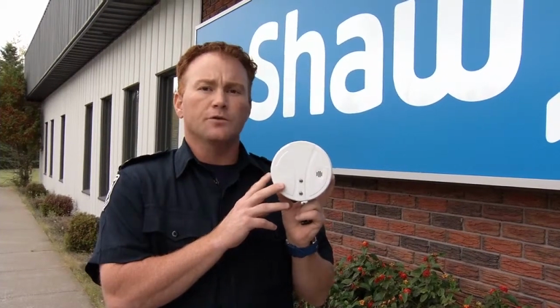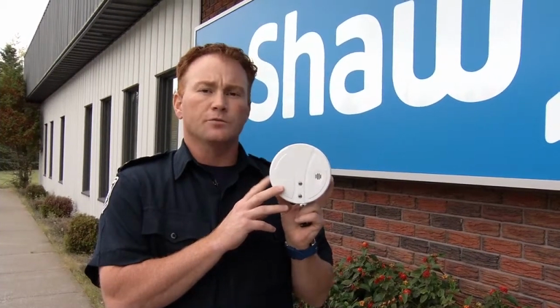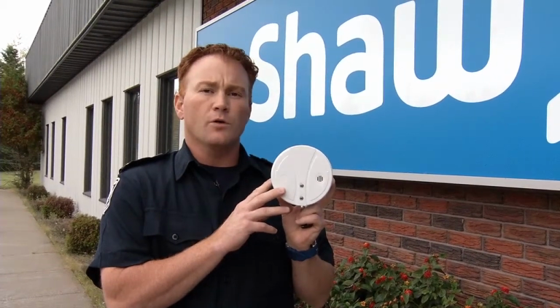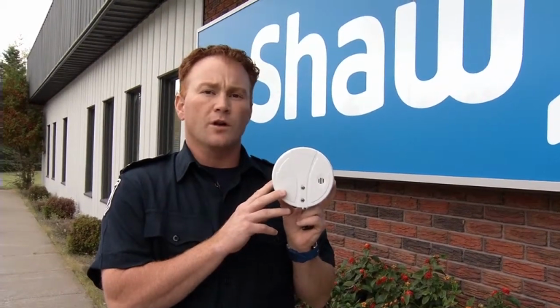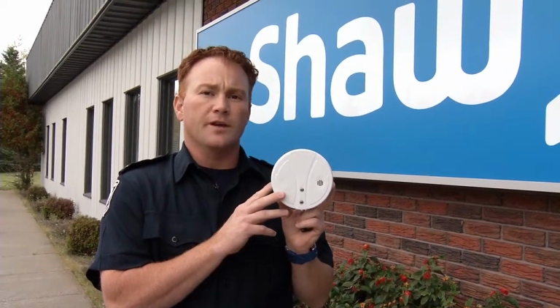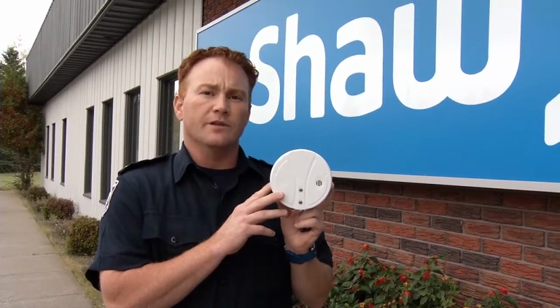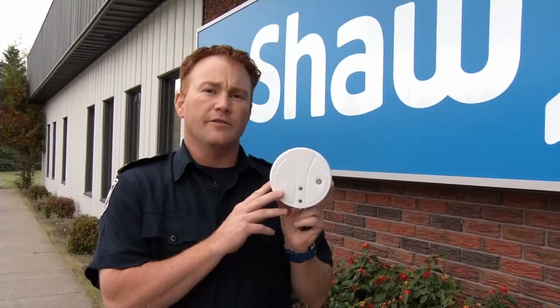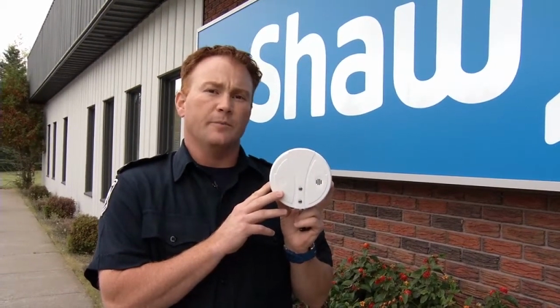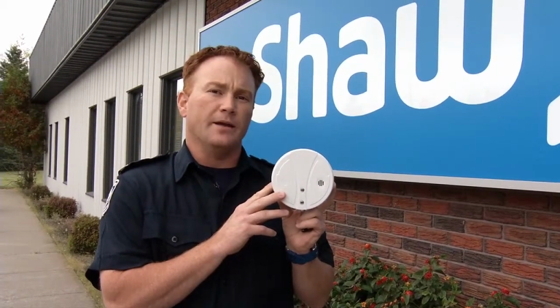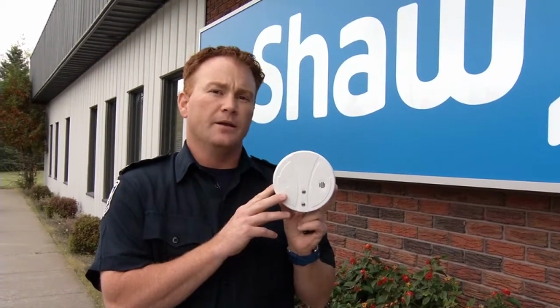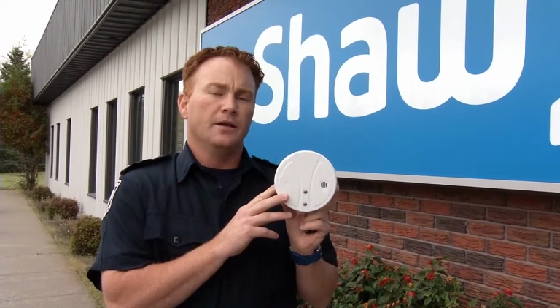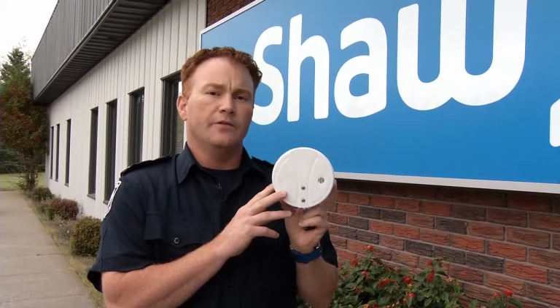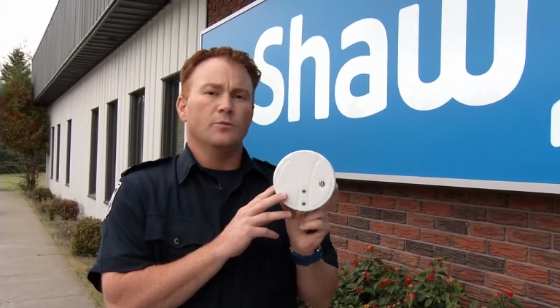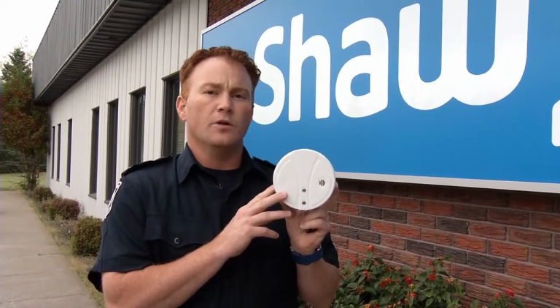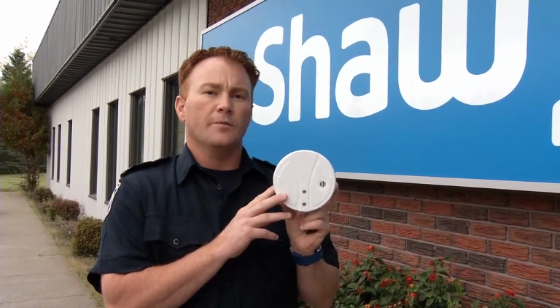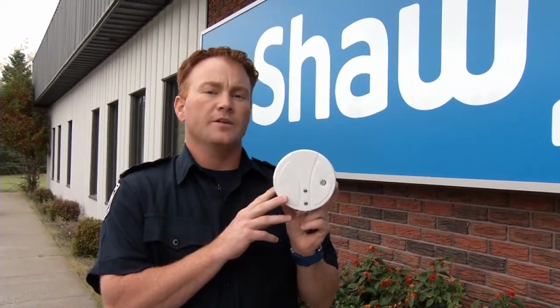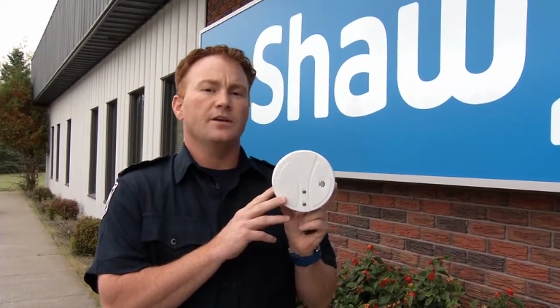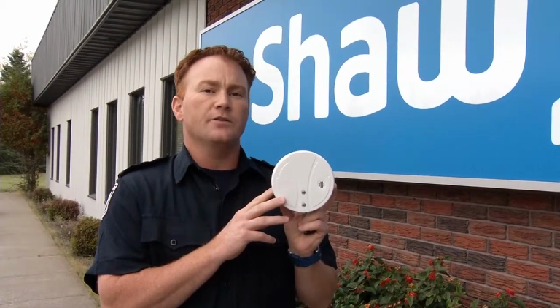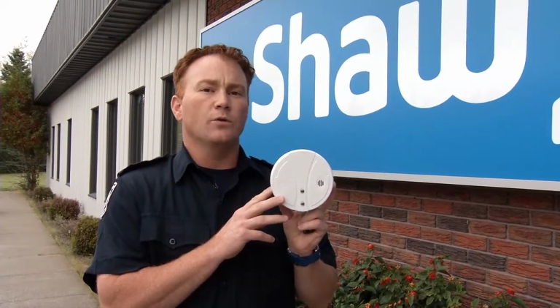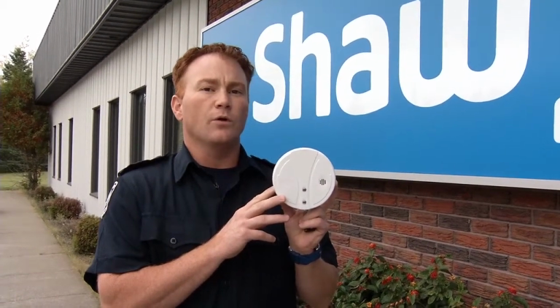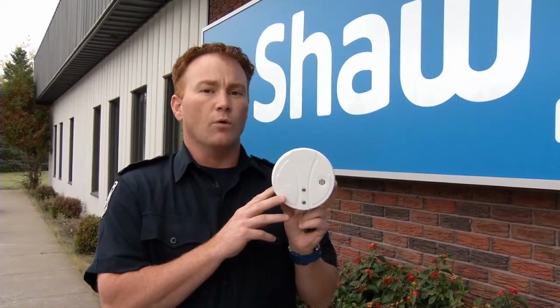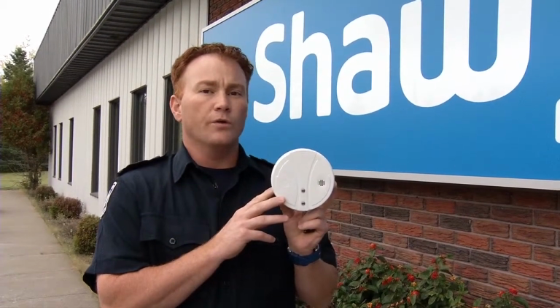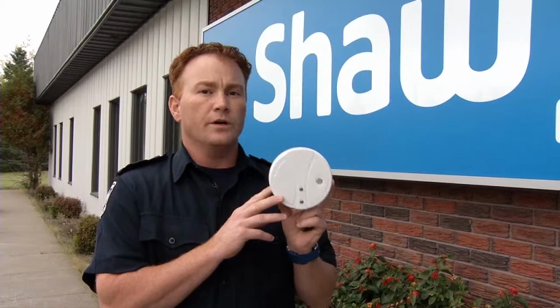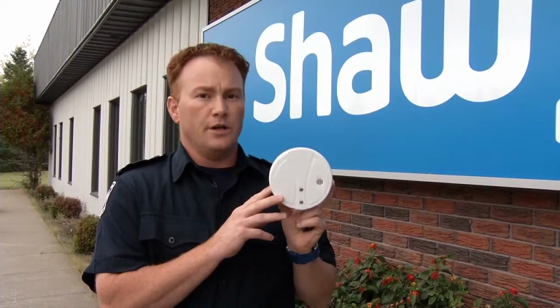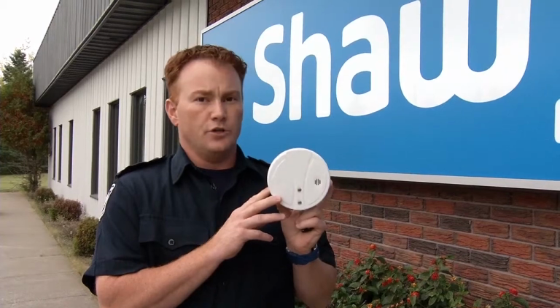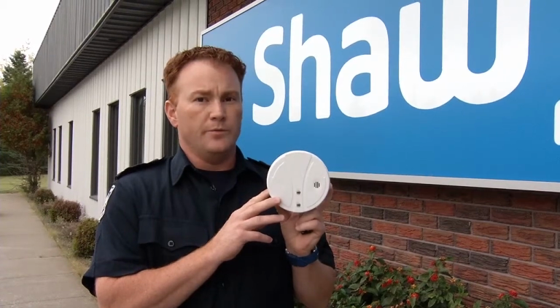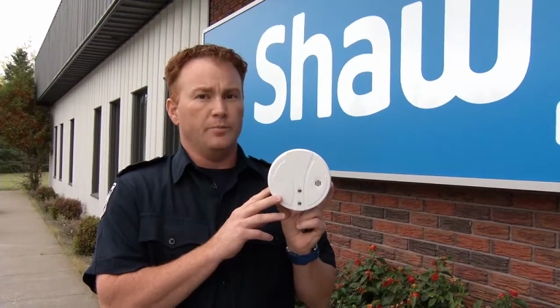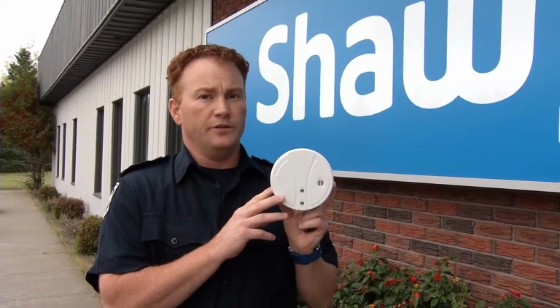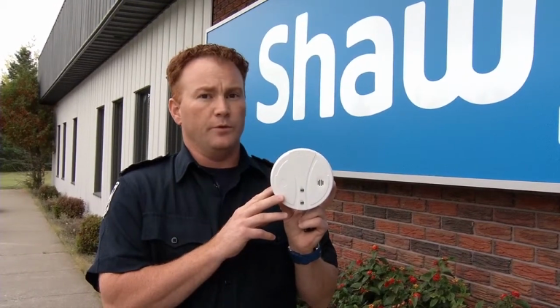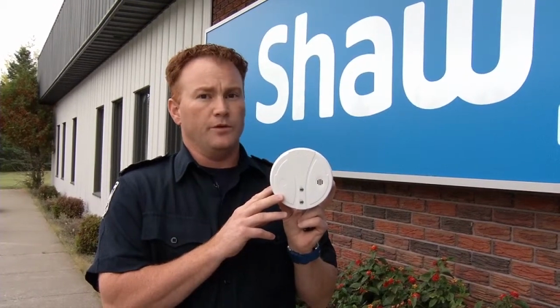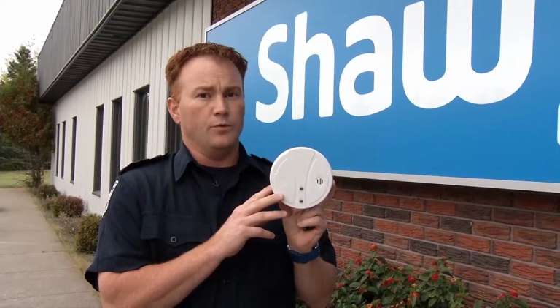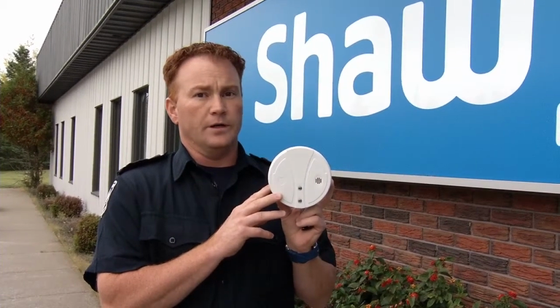Smoke alarms have a lifespan. If your smoke alarm is 10 years old or older, it should be replaced with a new one.